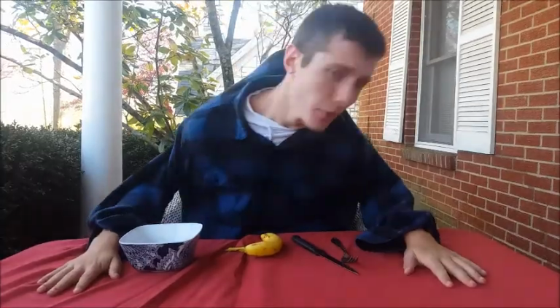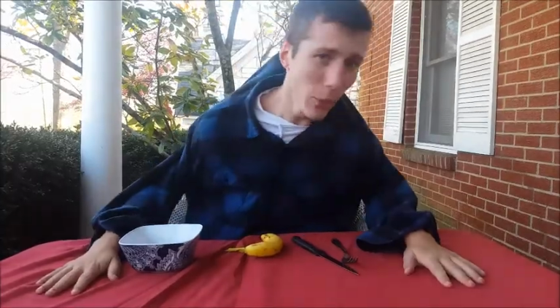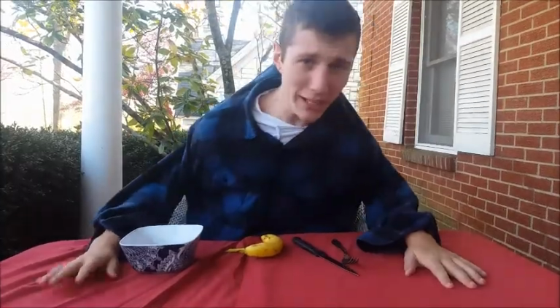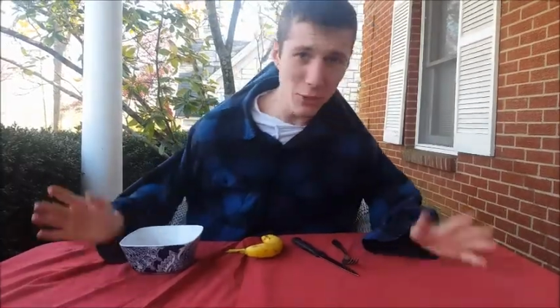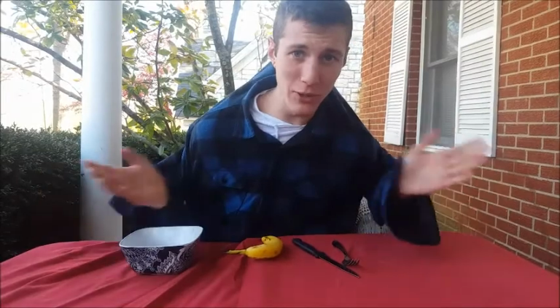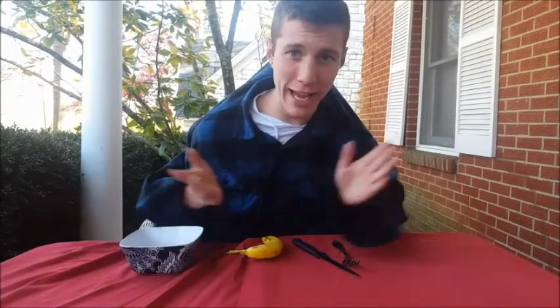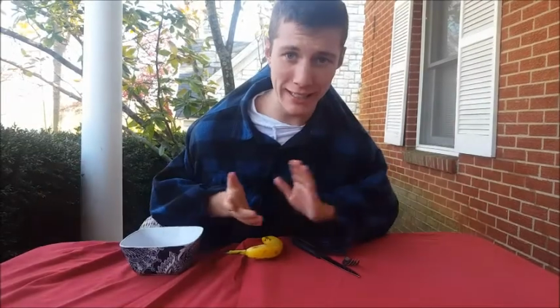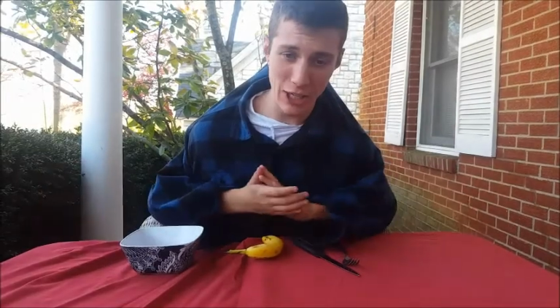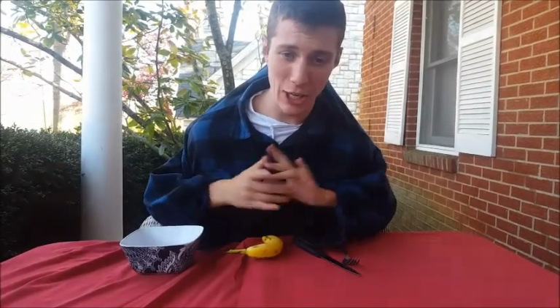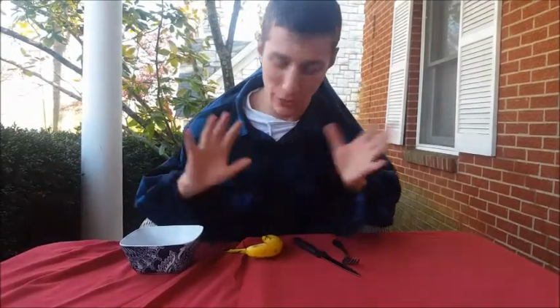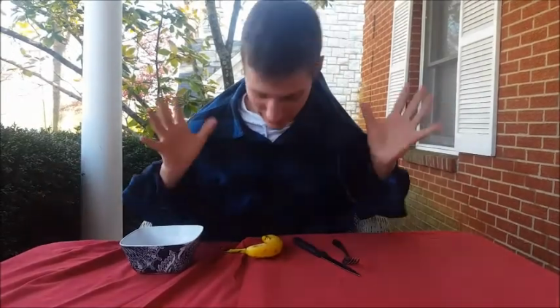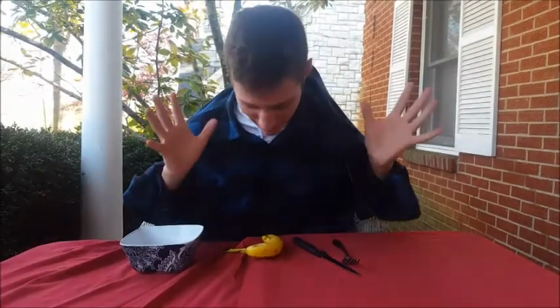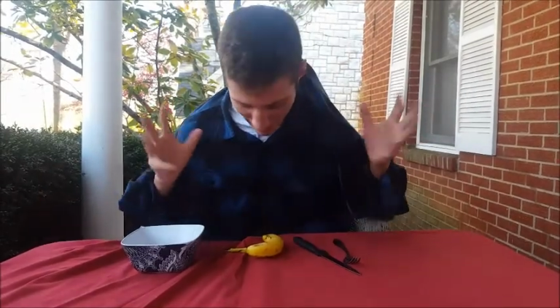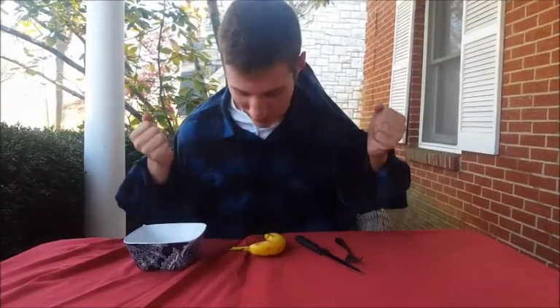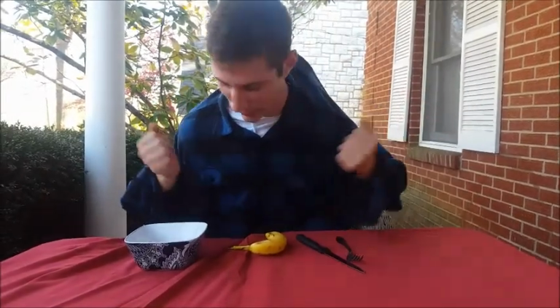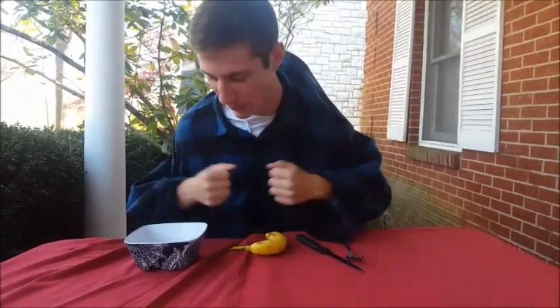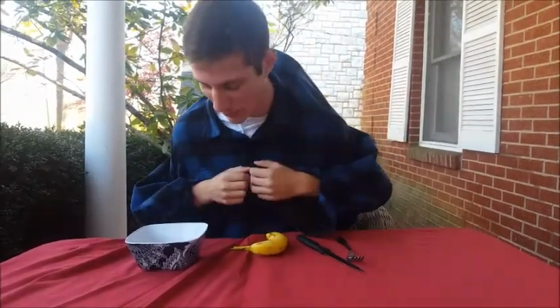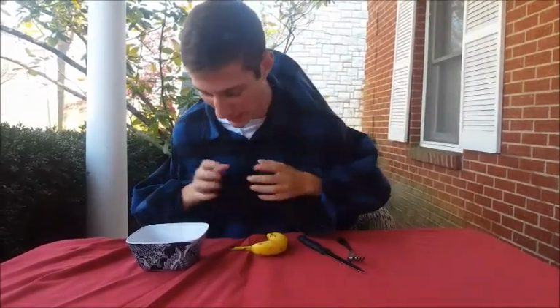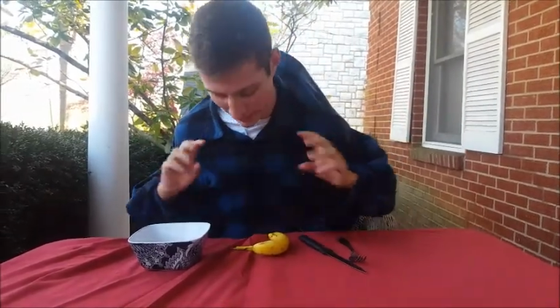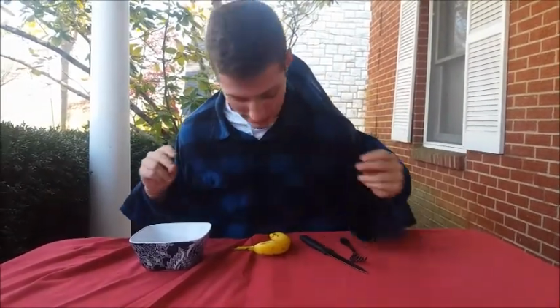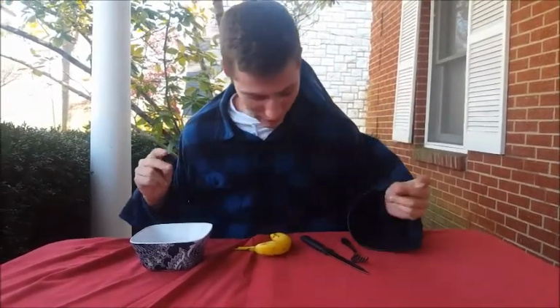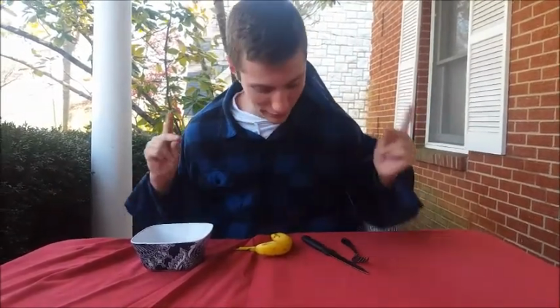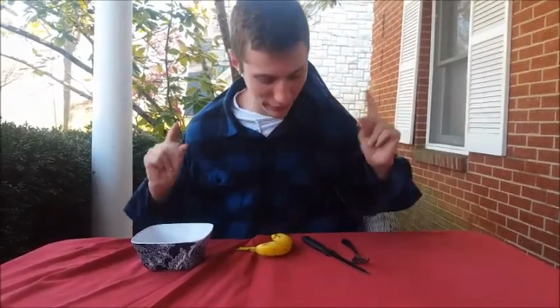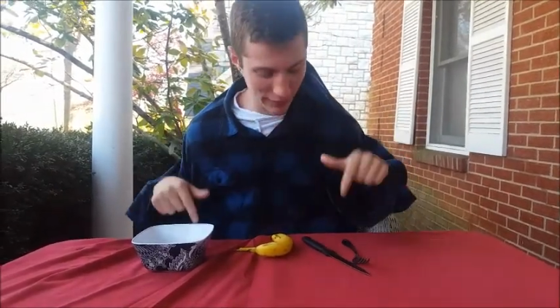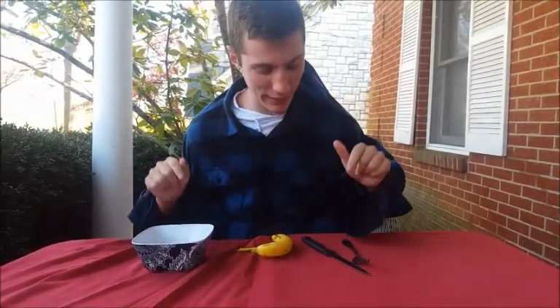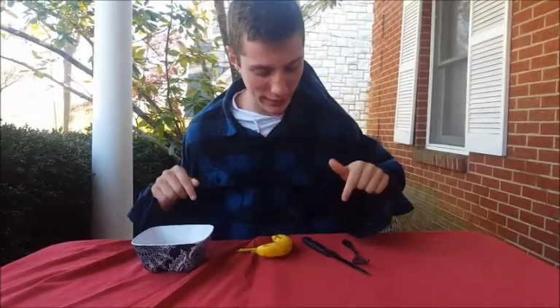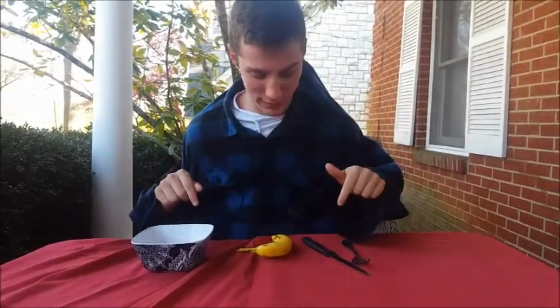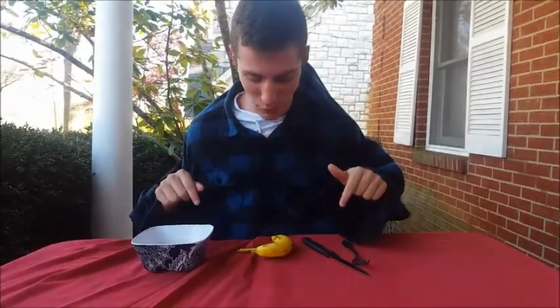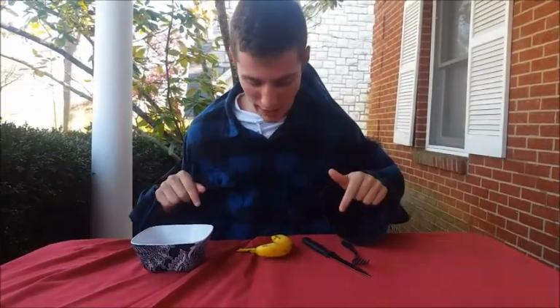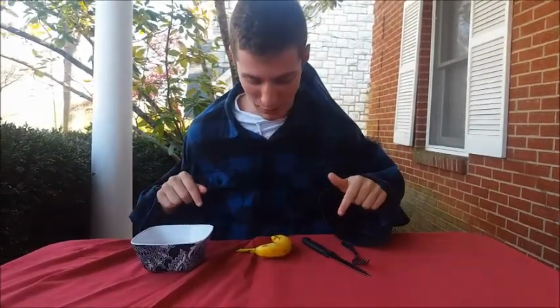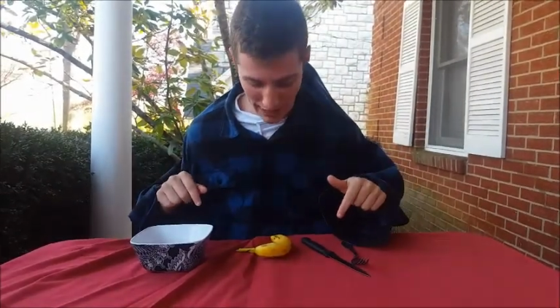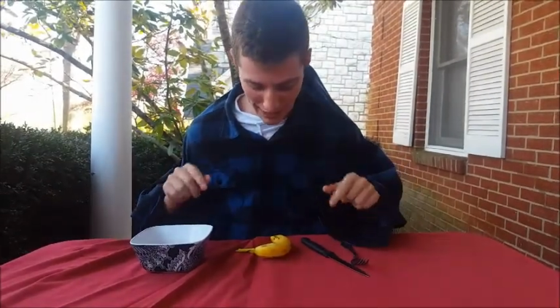Welcome to the Riley Show! Today we are going to be making some lovely squashed banana.